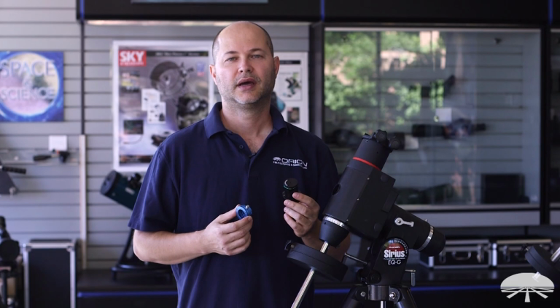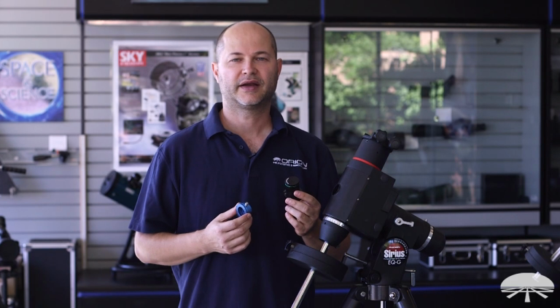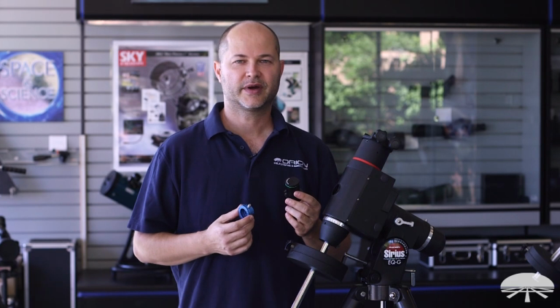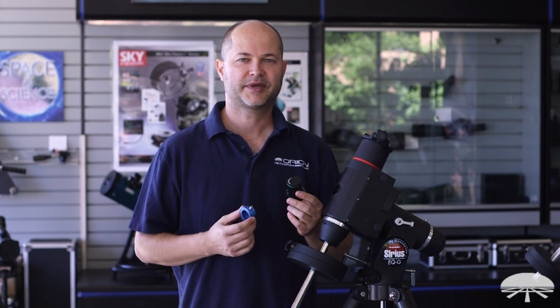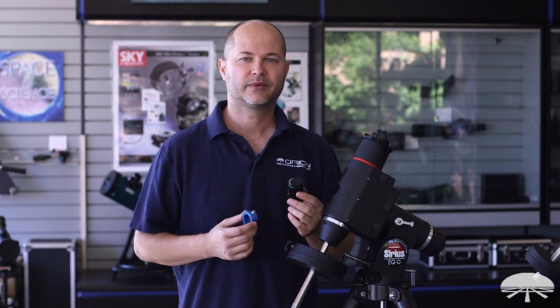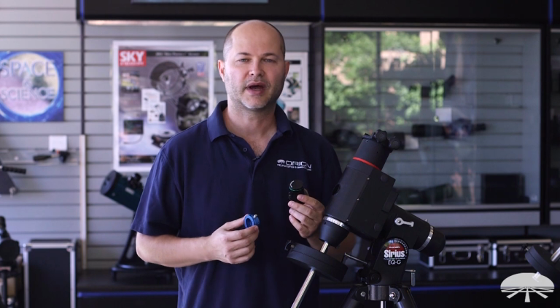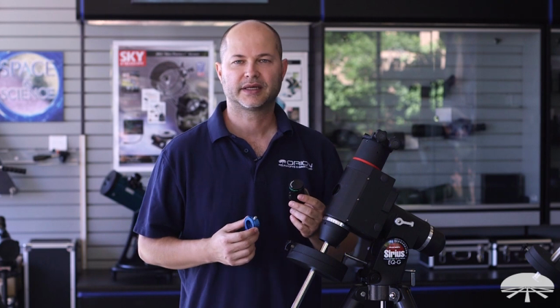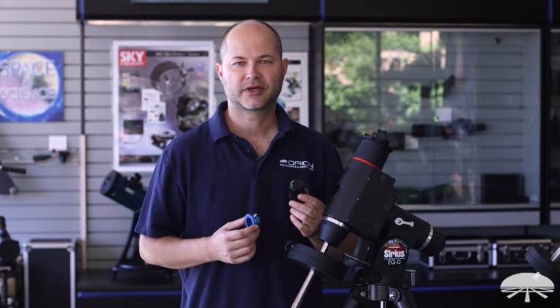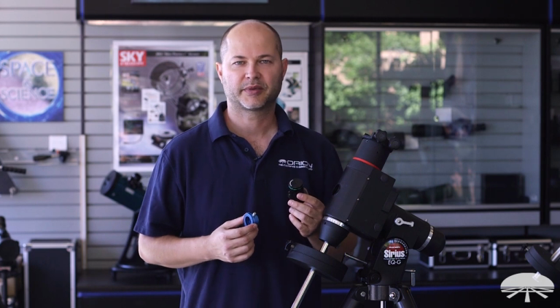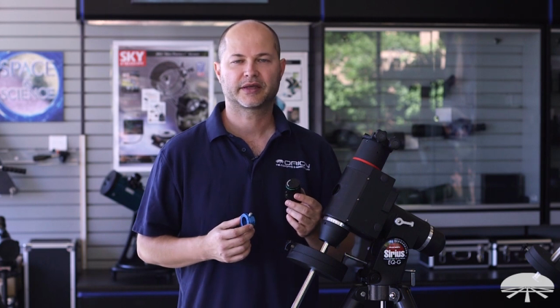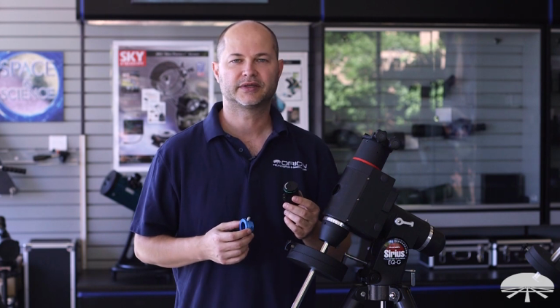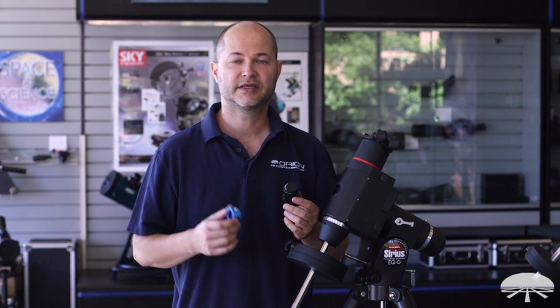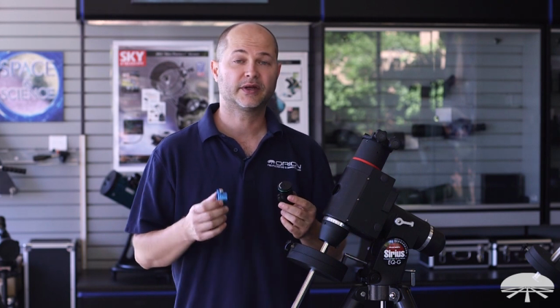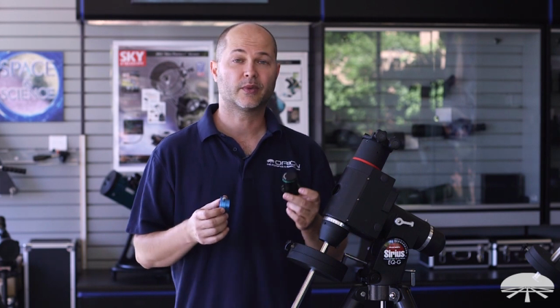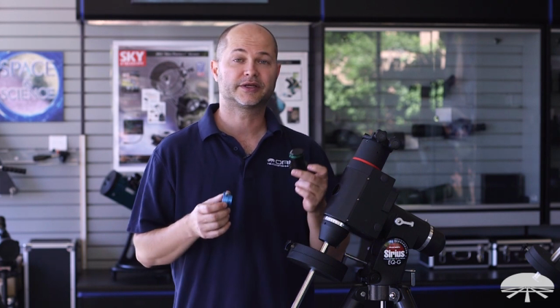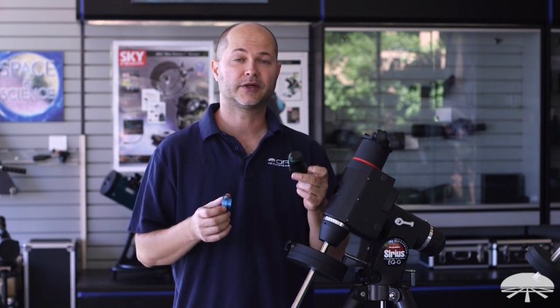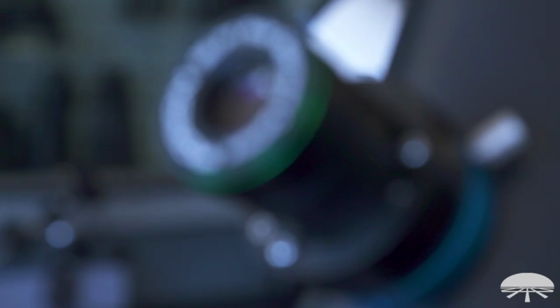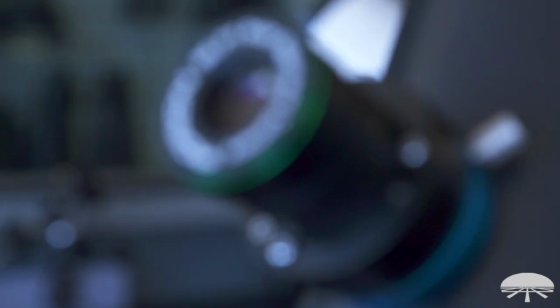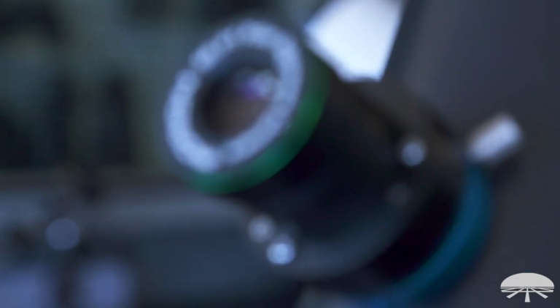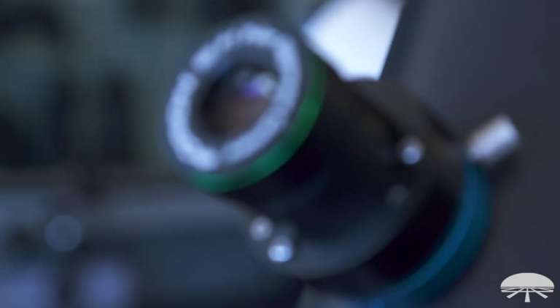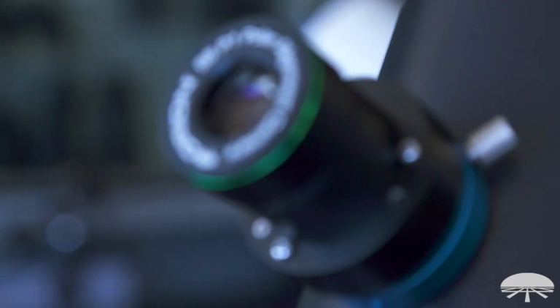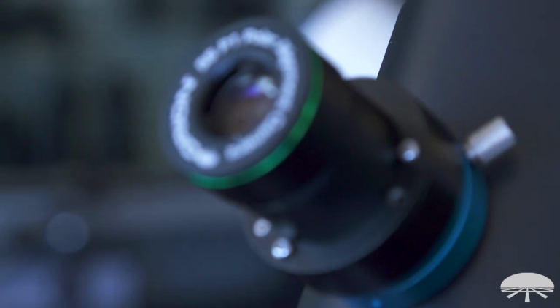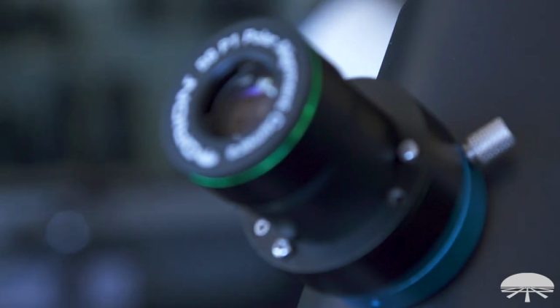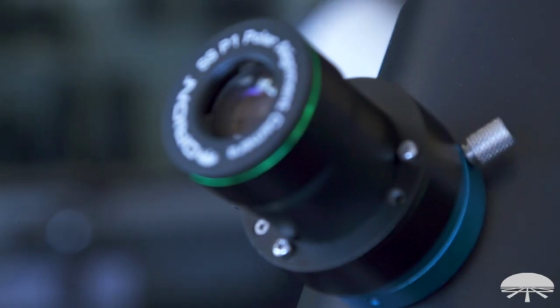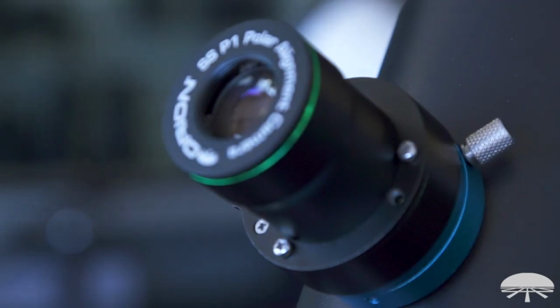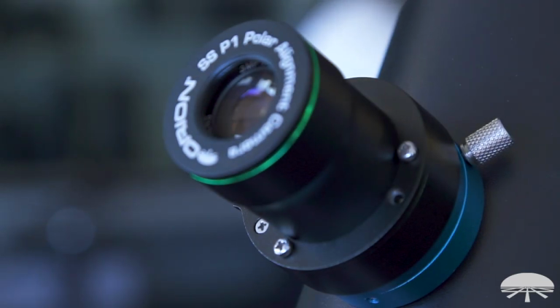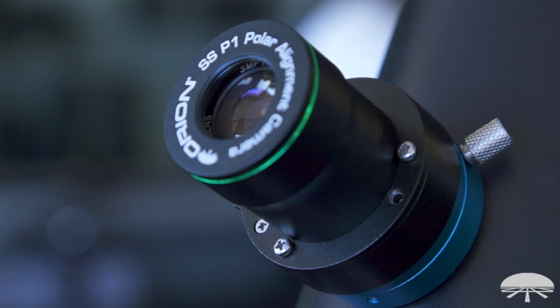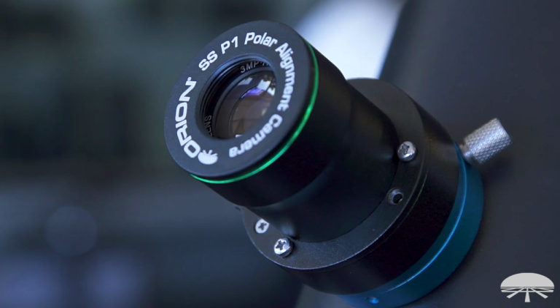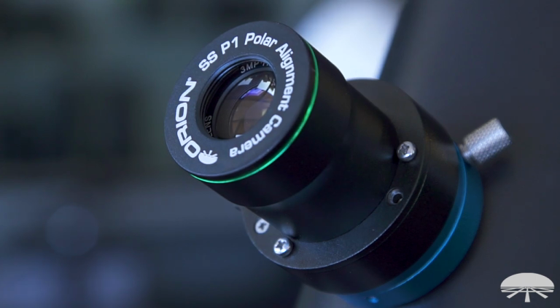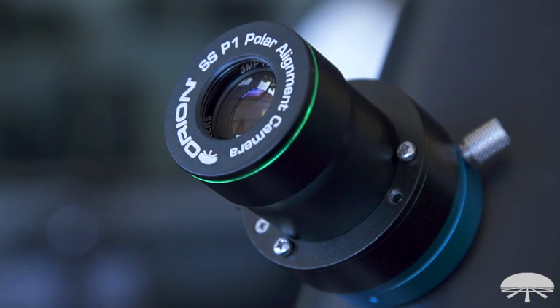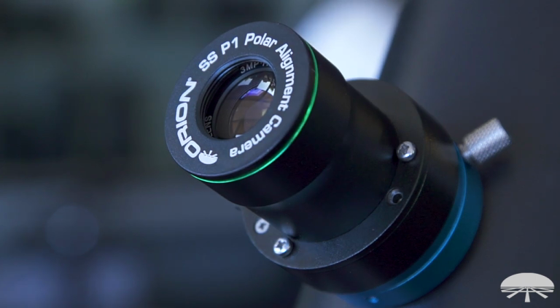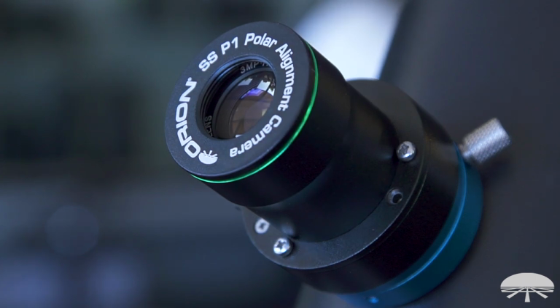Hi everyone, I'm Ken with Orion Telescopes and Binoculars, and in this video I wanted to show you how to set up the Starshoot P1 Polar Alignment Camera.